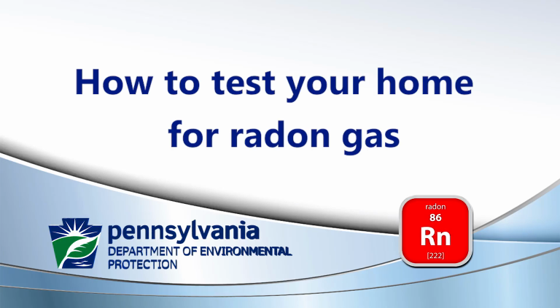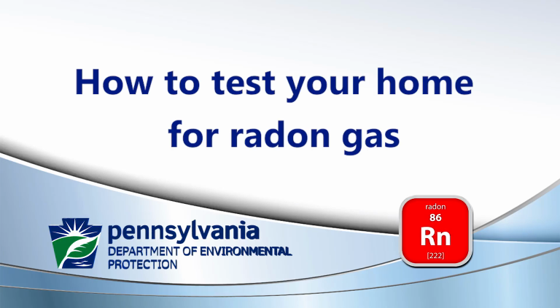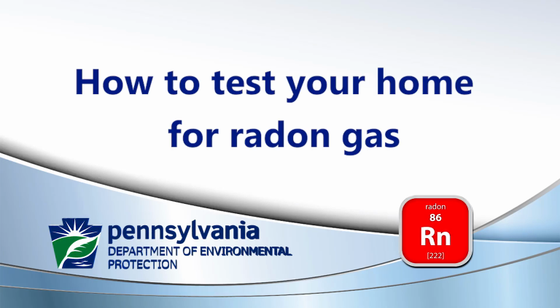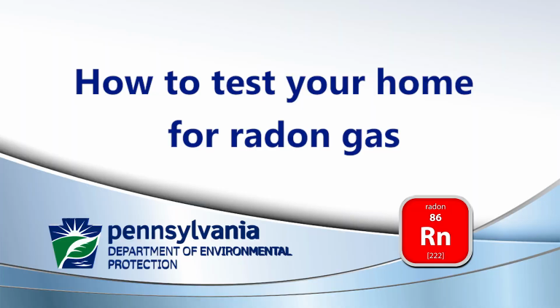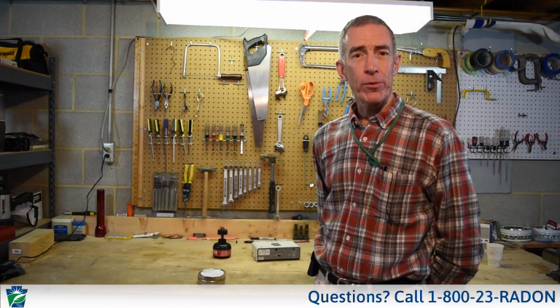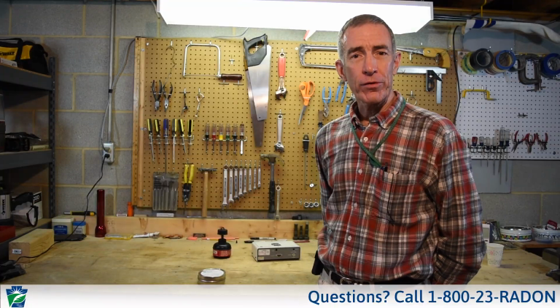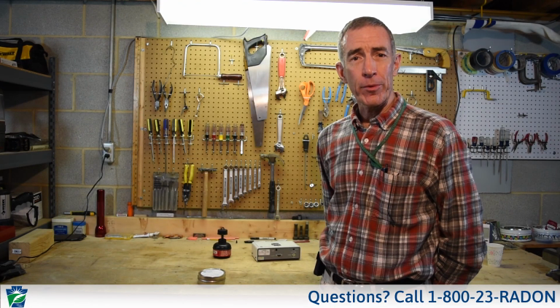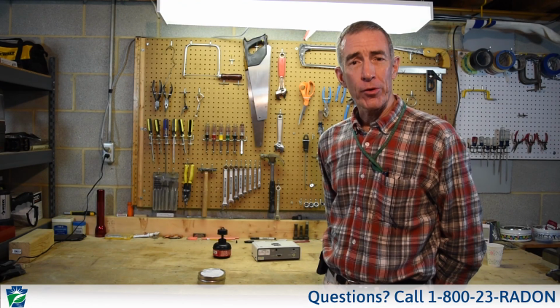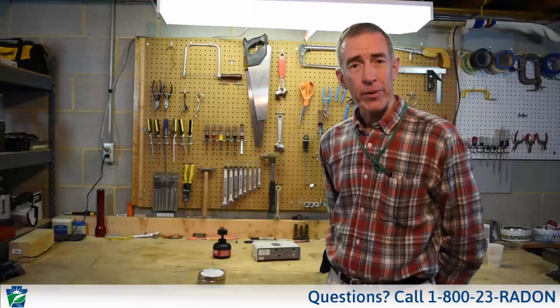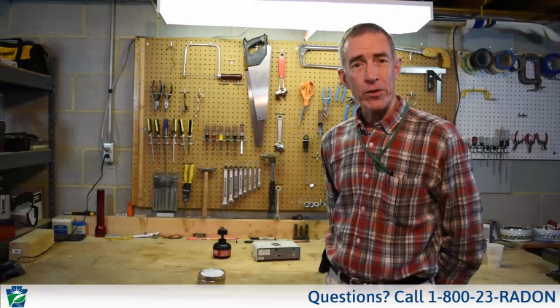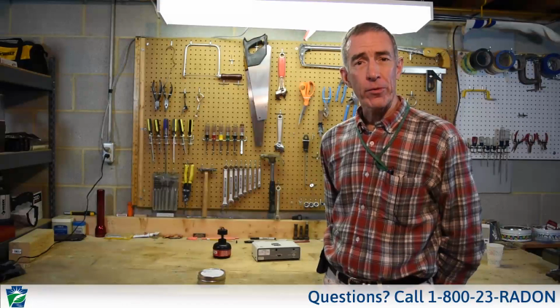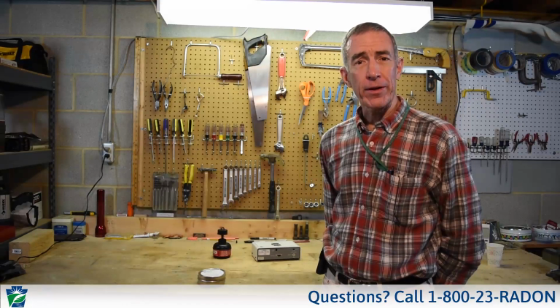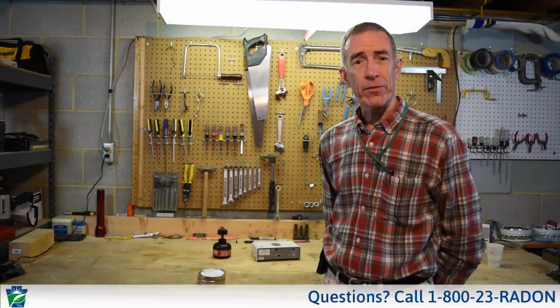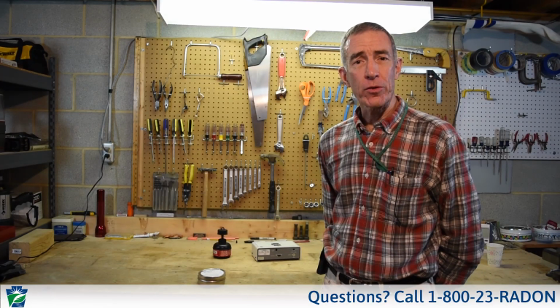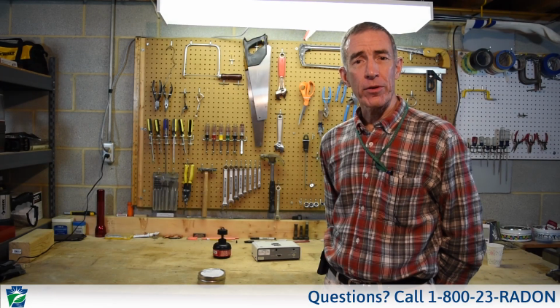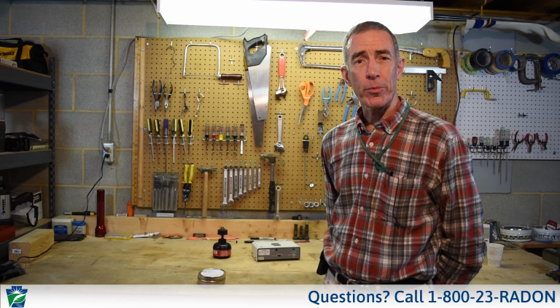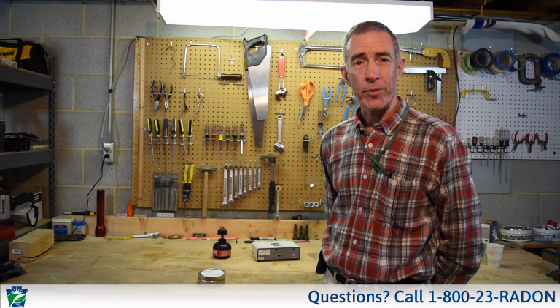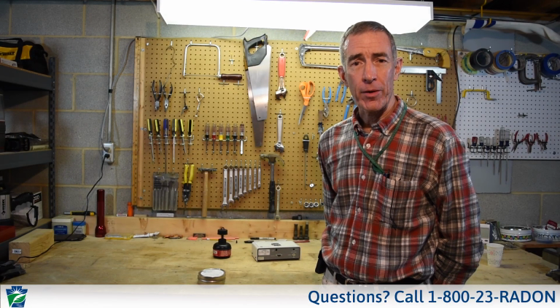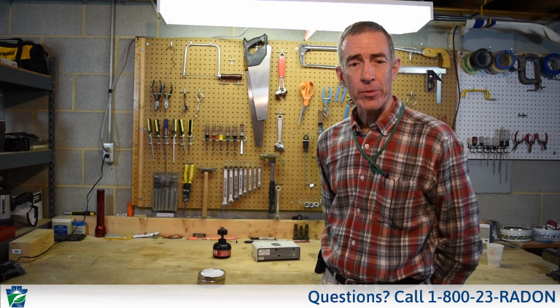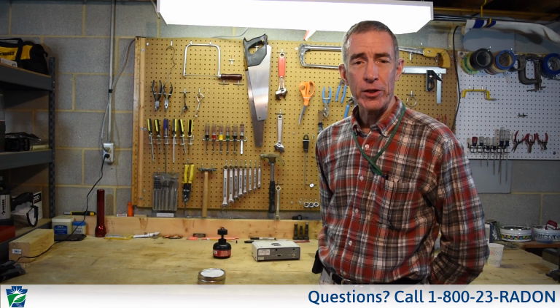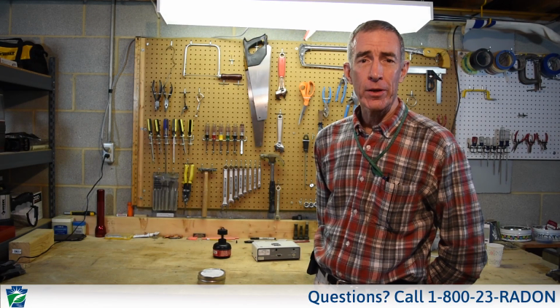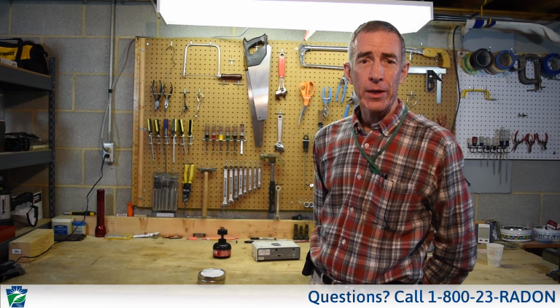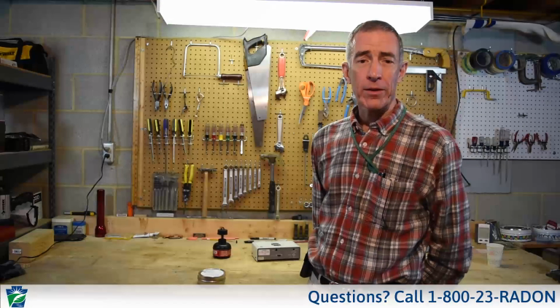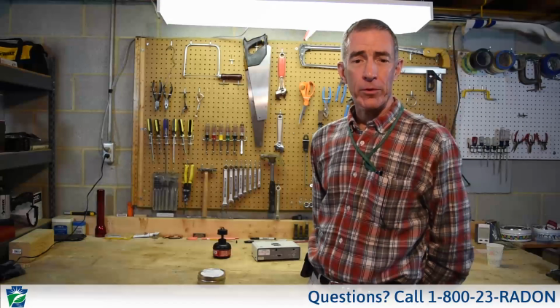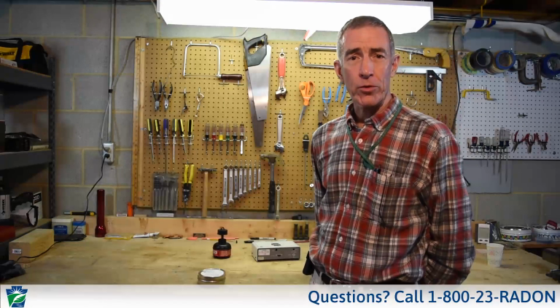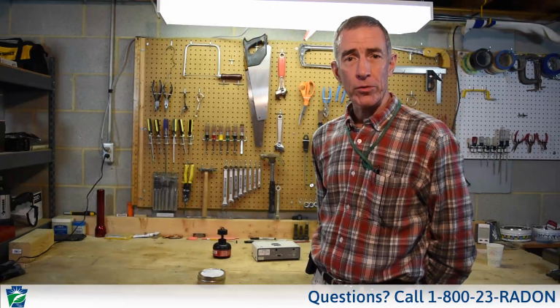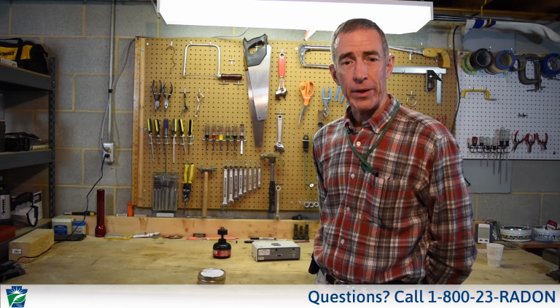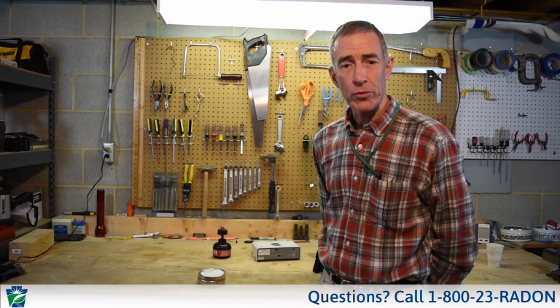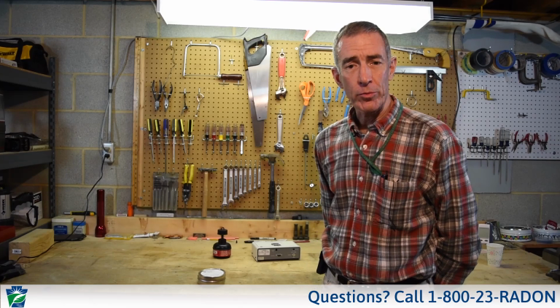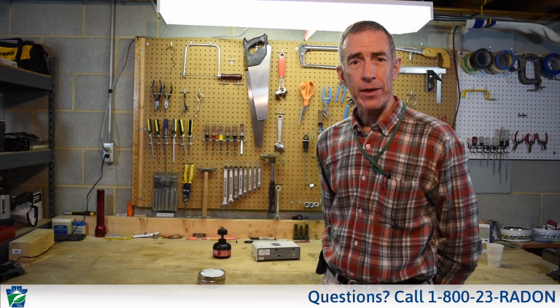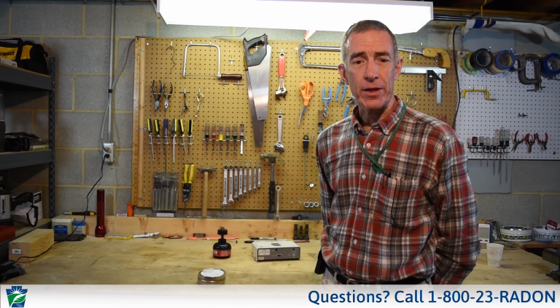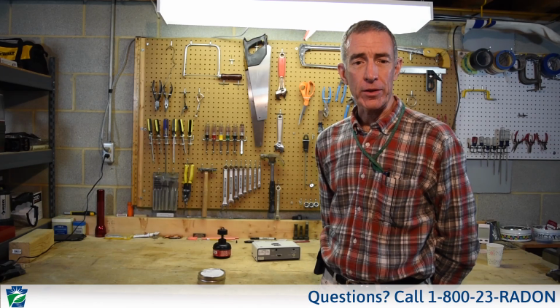Hello, my name is Bob Lewis. I'm the program manager for the radon division within the Department of Environmental Protection. Today we're going to talk to you about doing some radon testing.